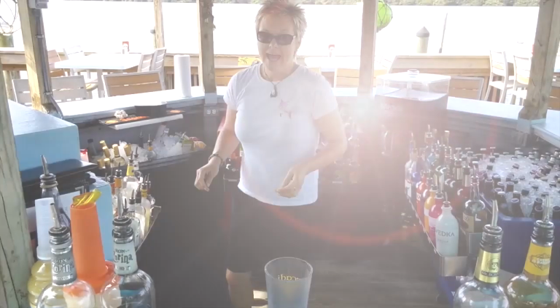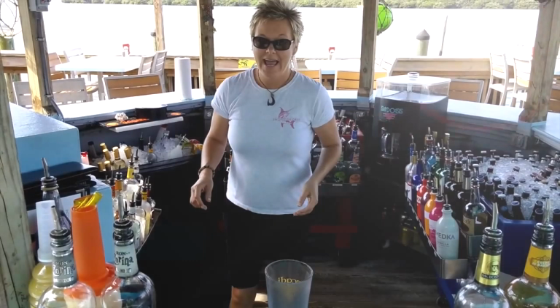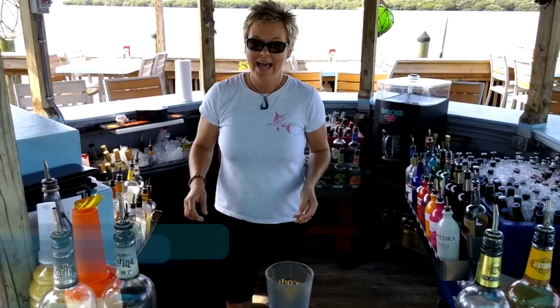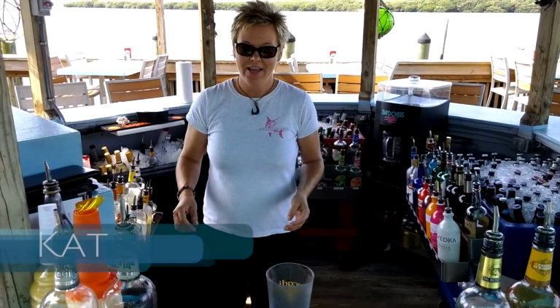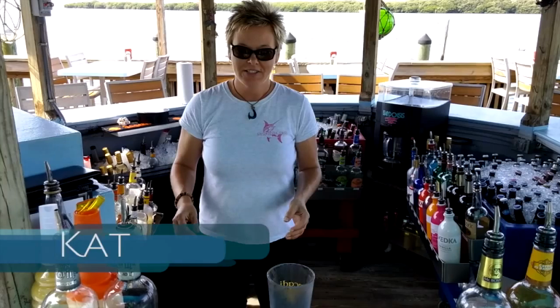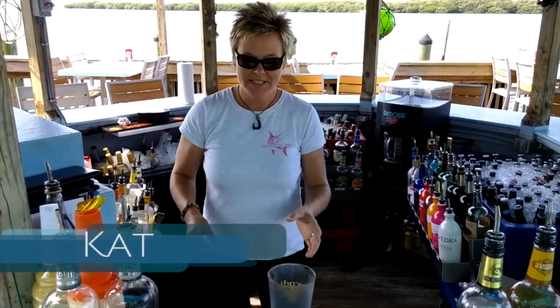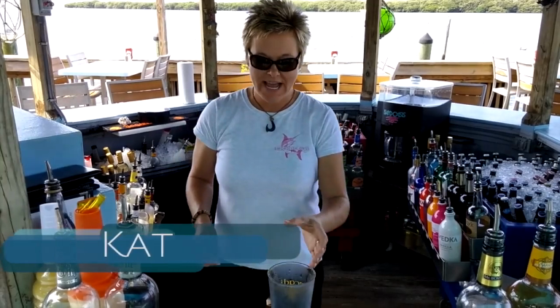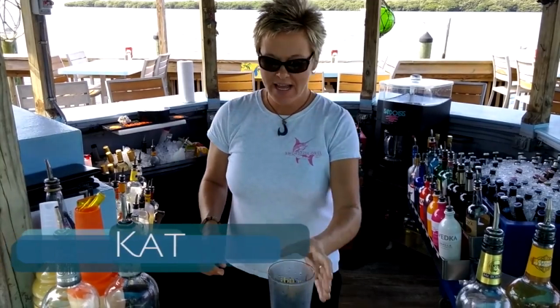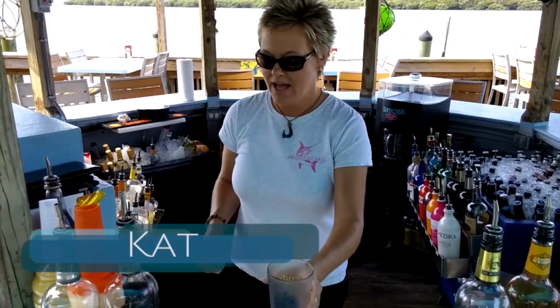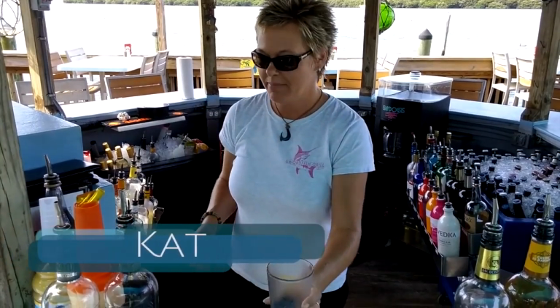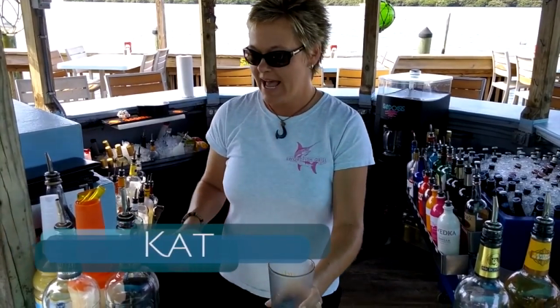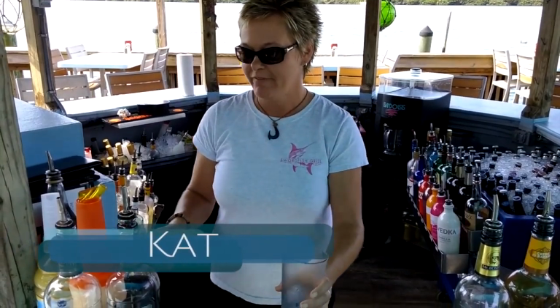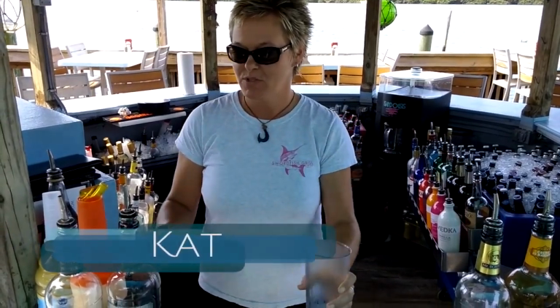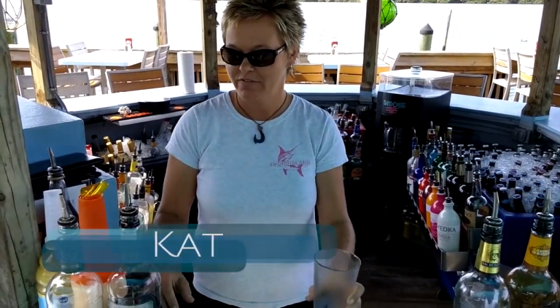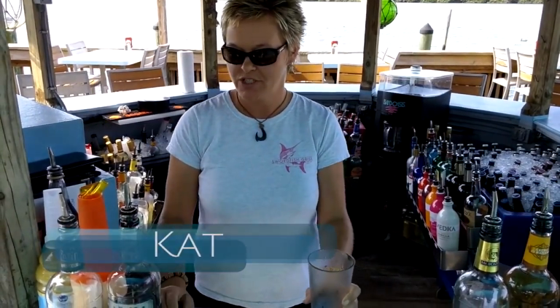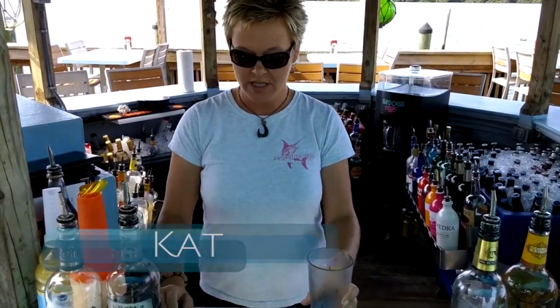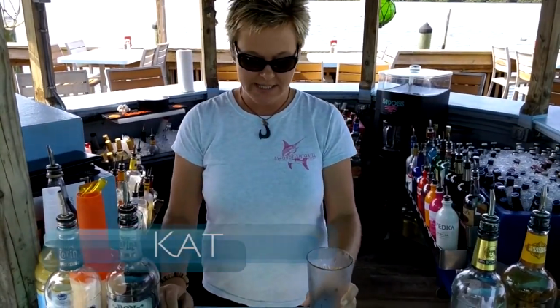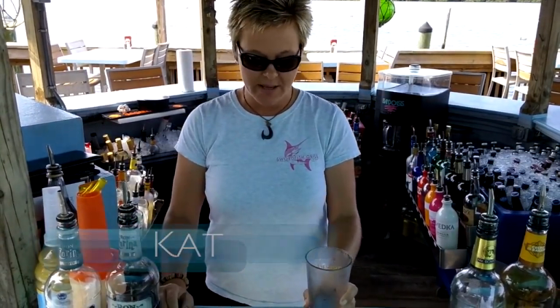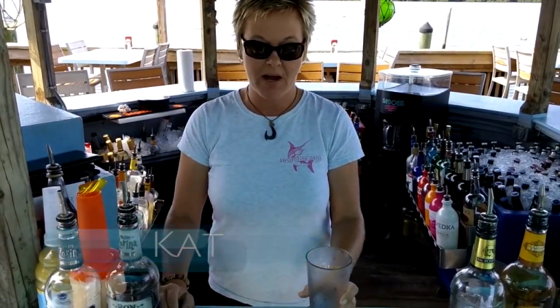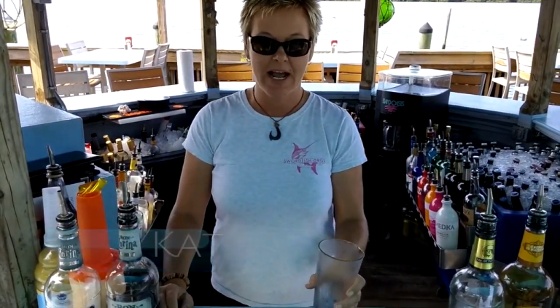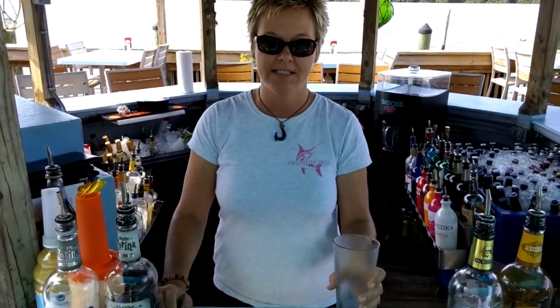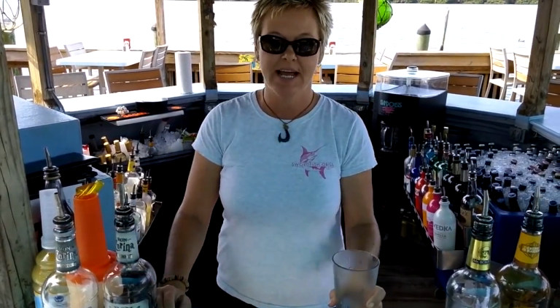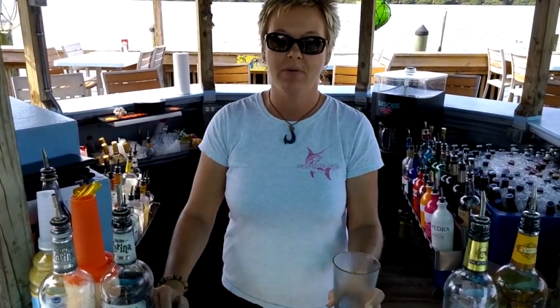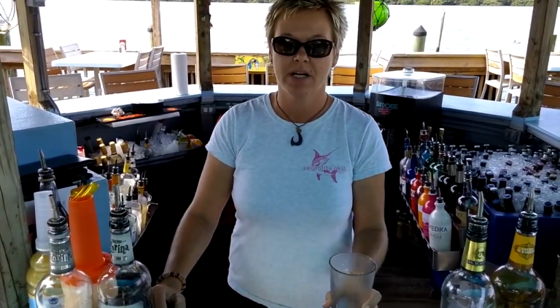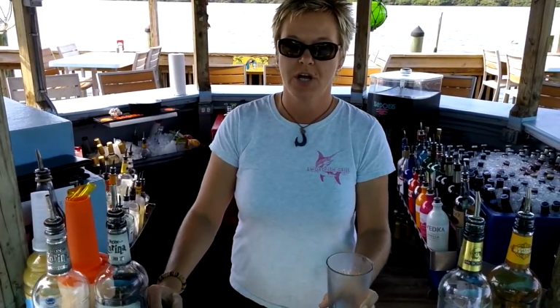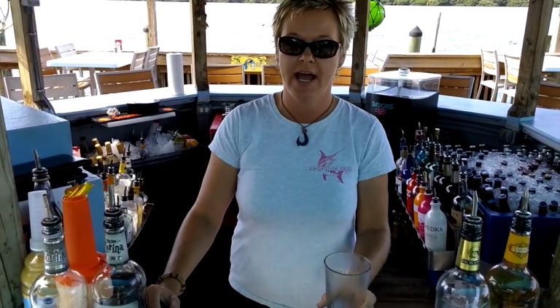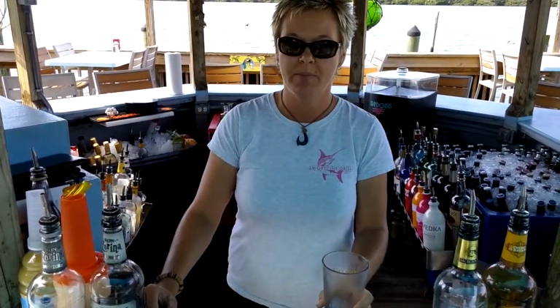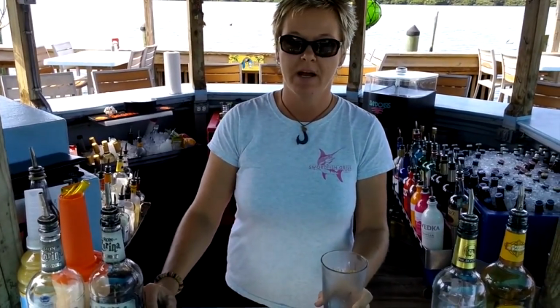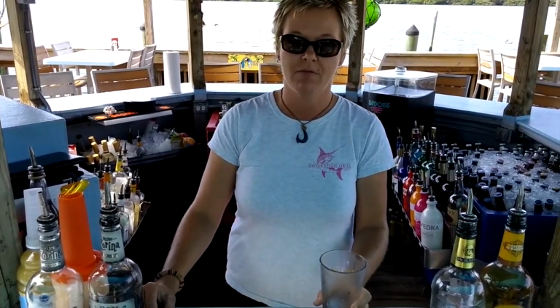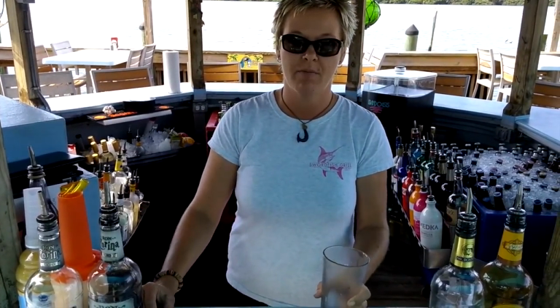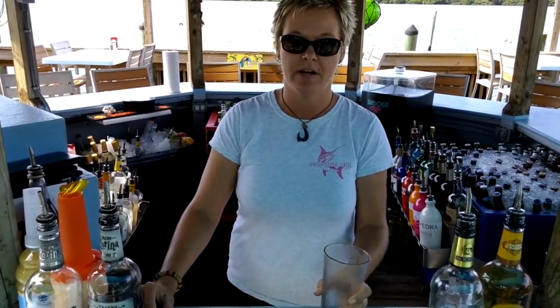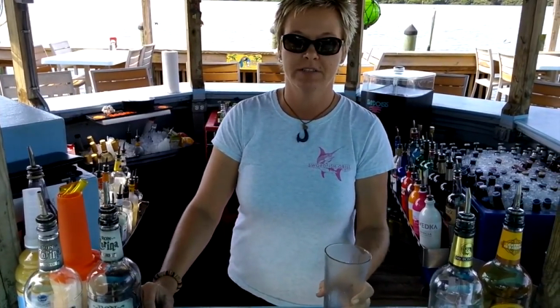Hey, how y'all doing today? I'm Kat from Swordfish Grill & Tiki Bar, and today we're going to show you how we make our Rum Runners.